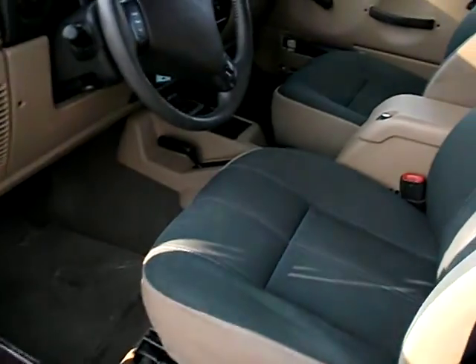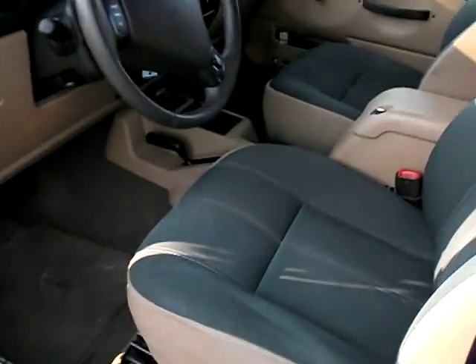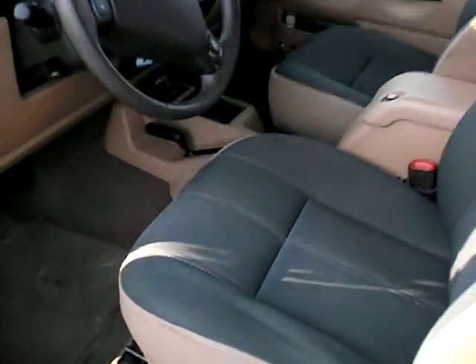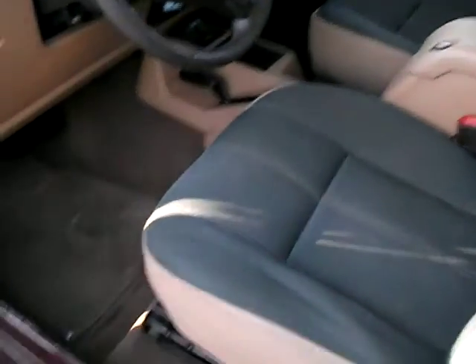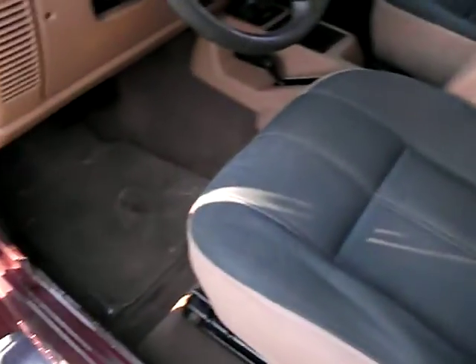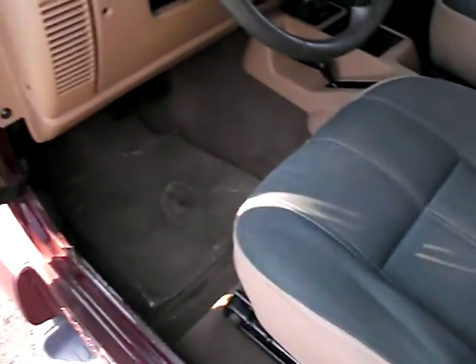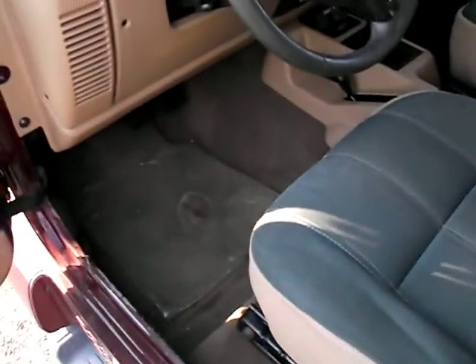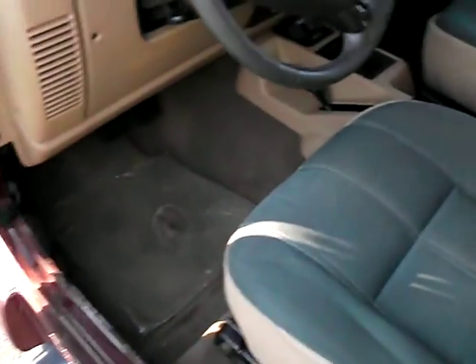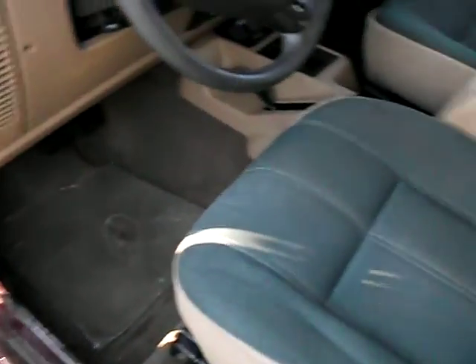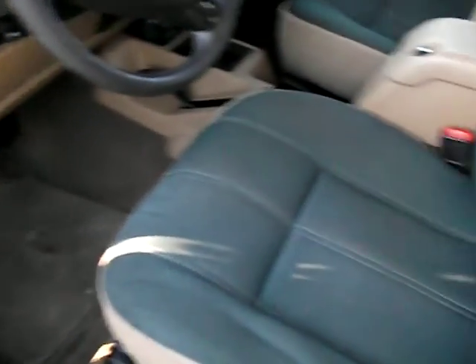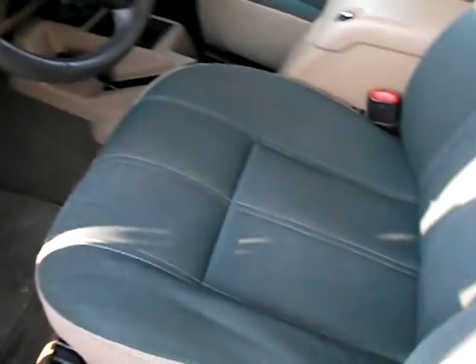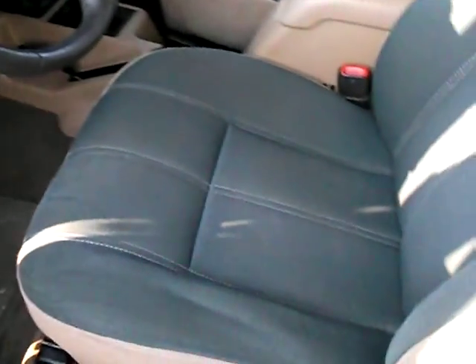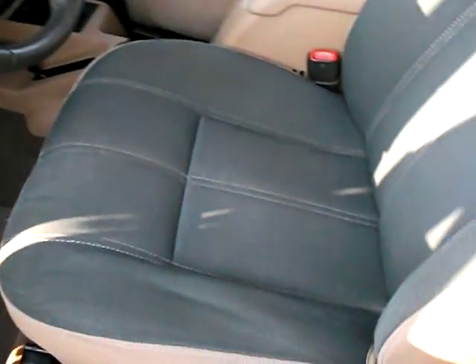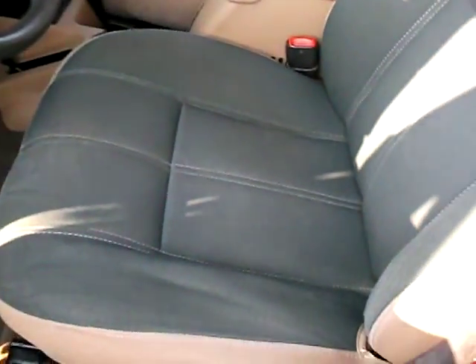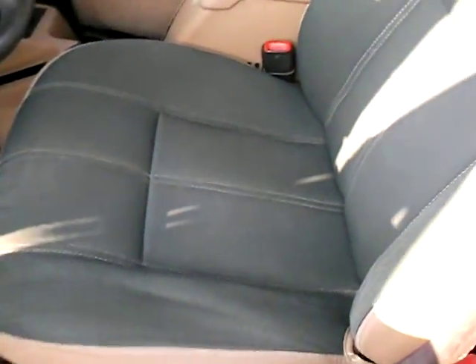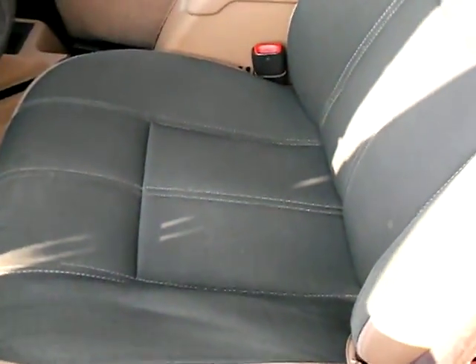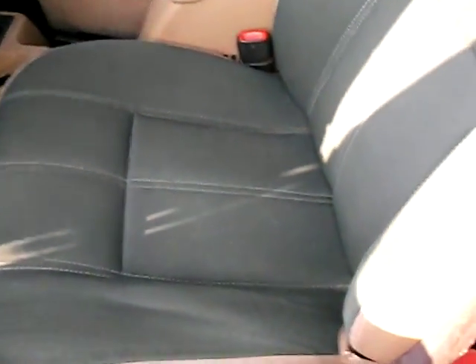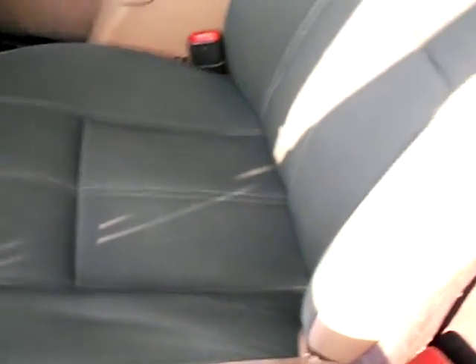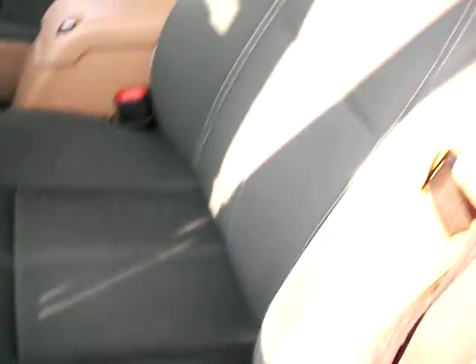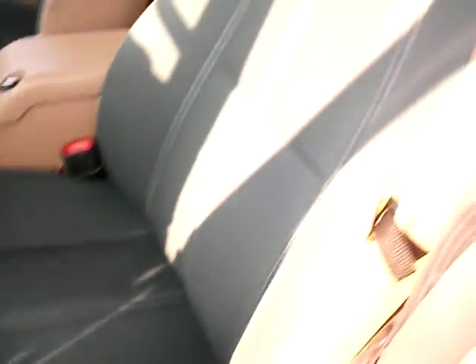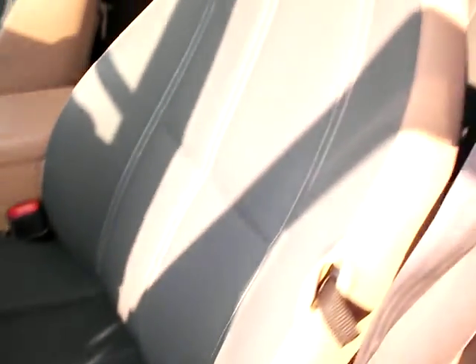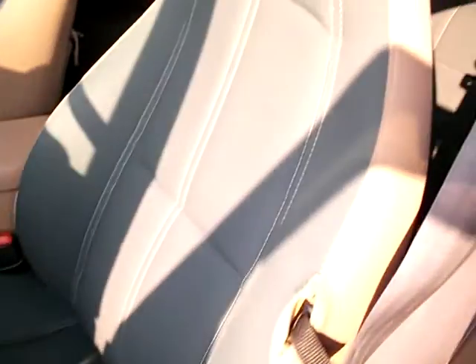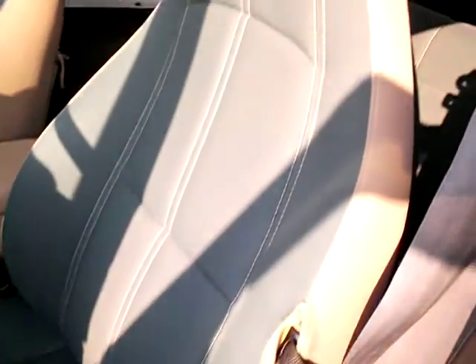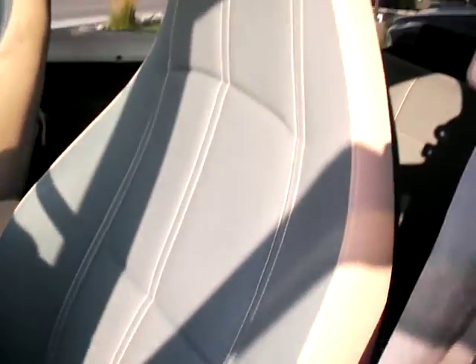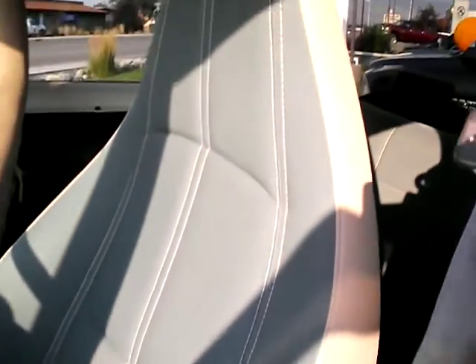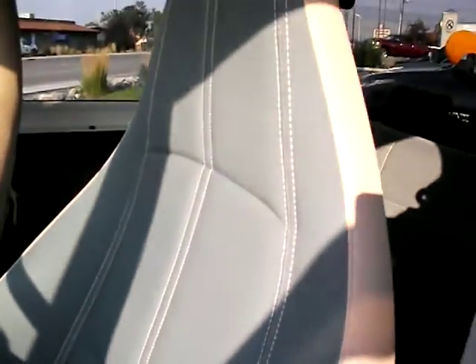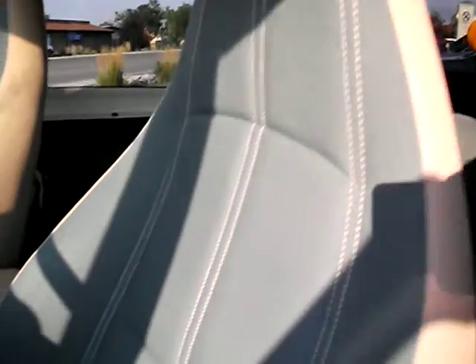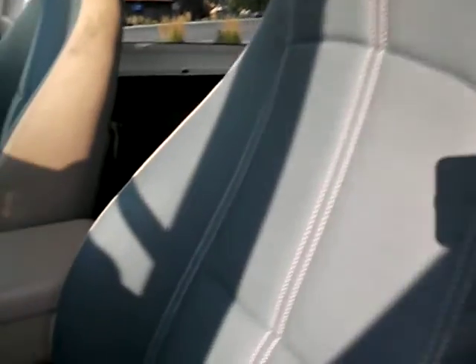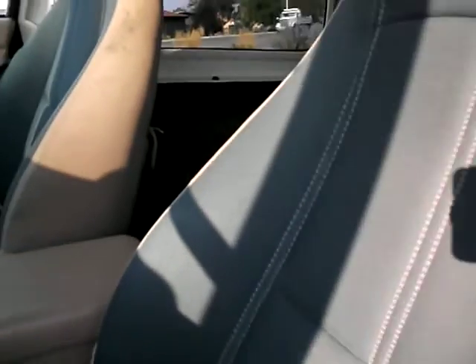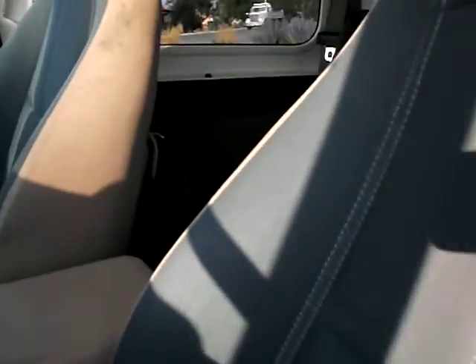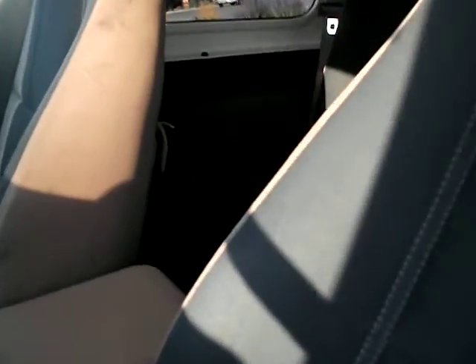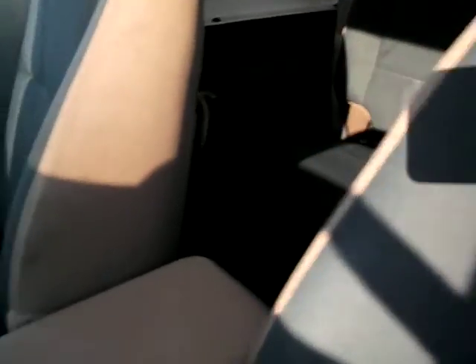The interior is in really nice shape. Clean seats, no rips, no tears.